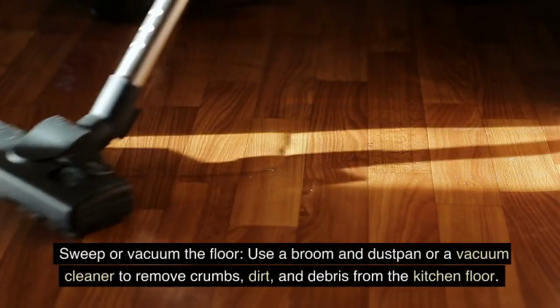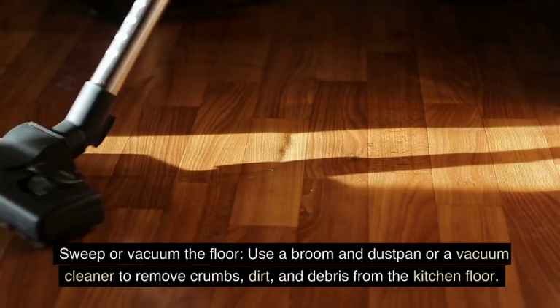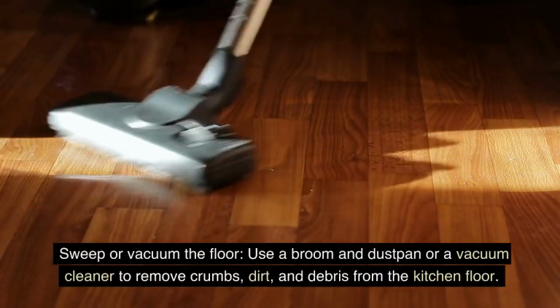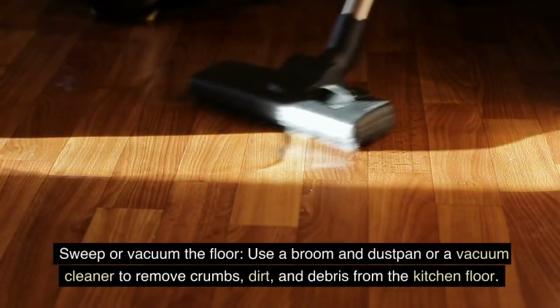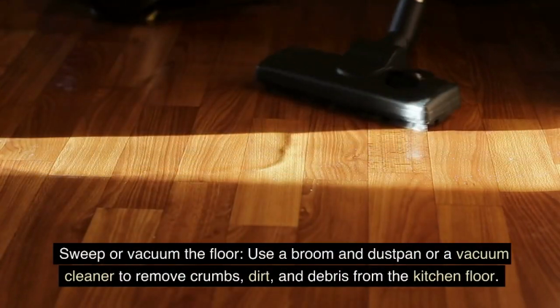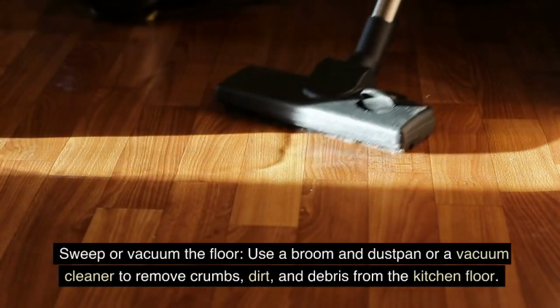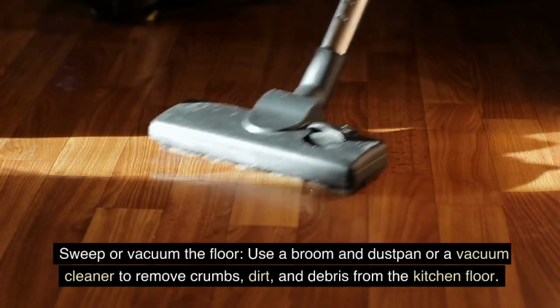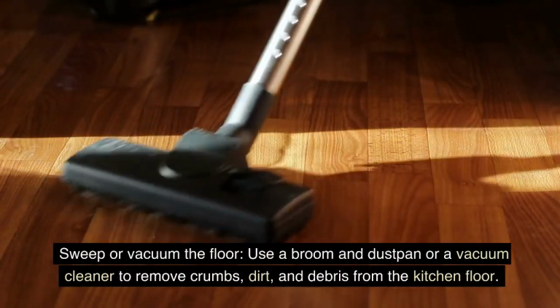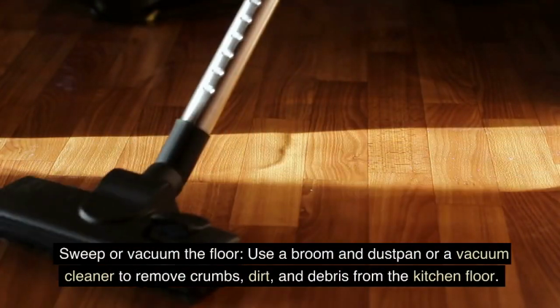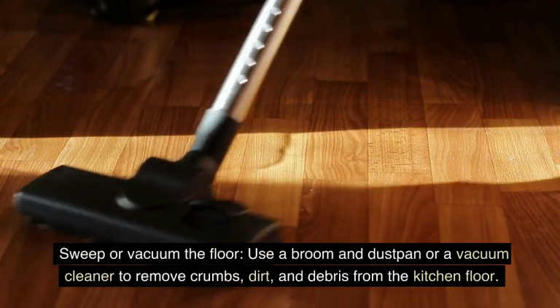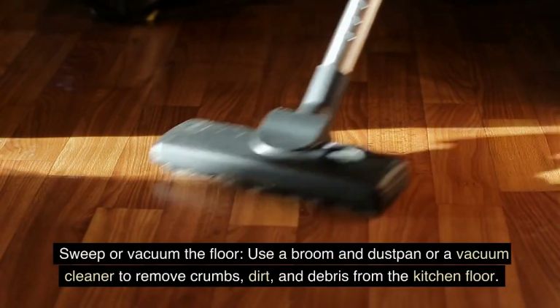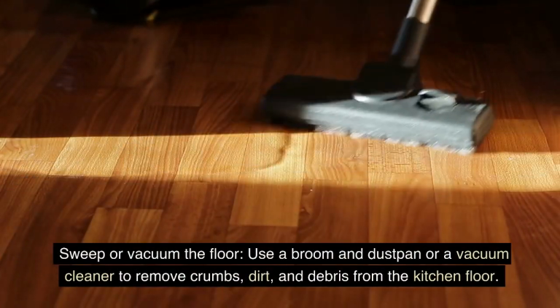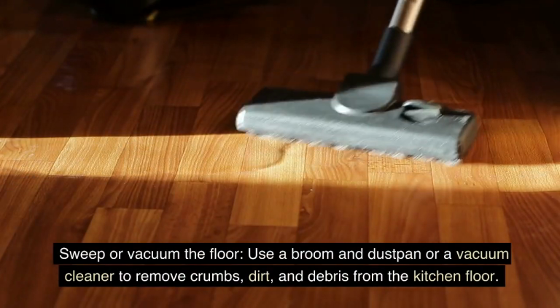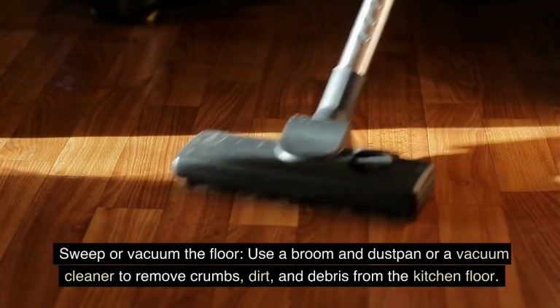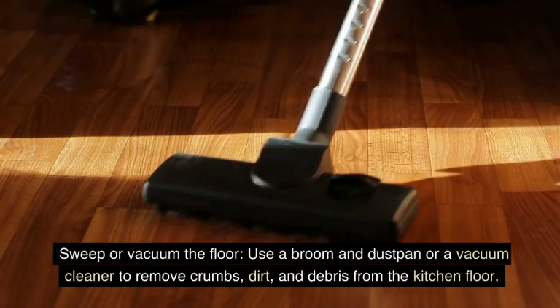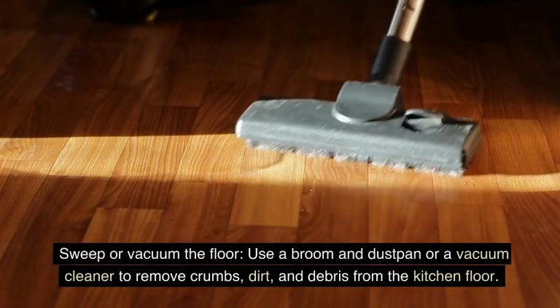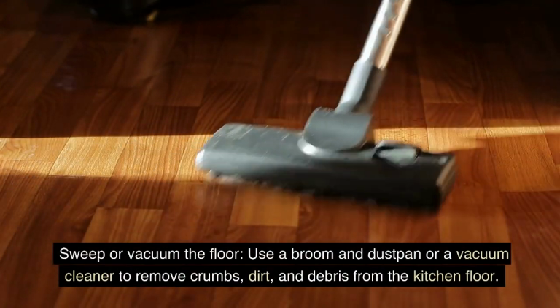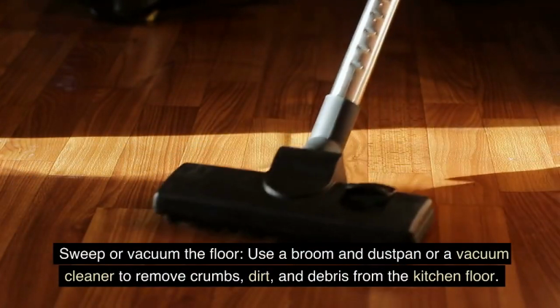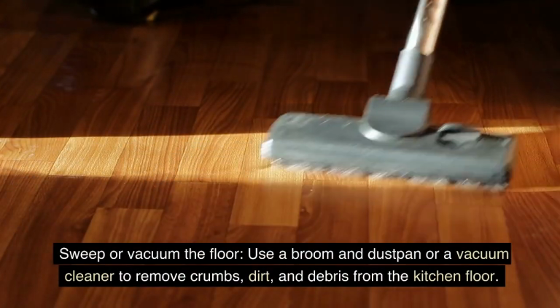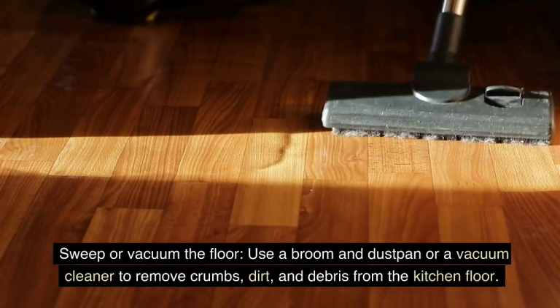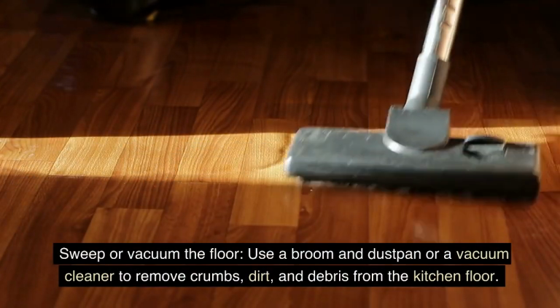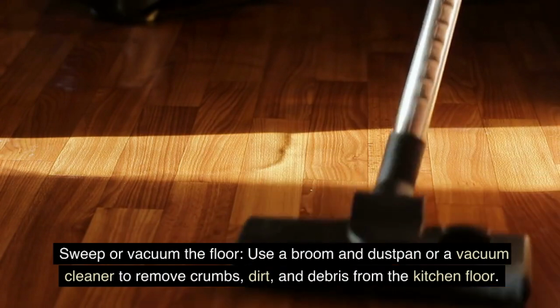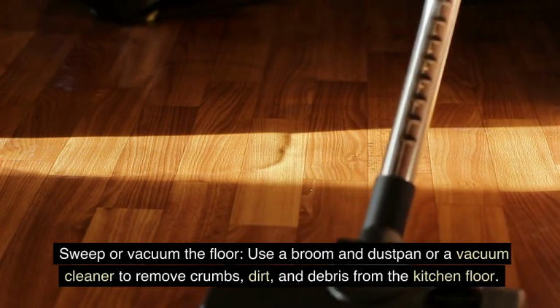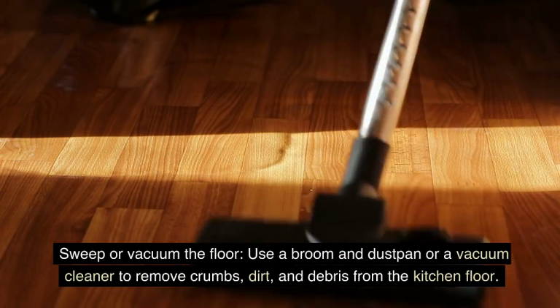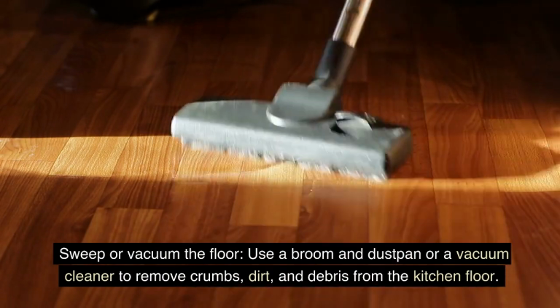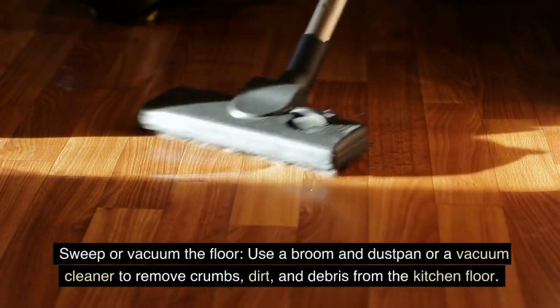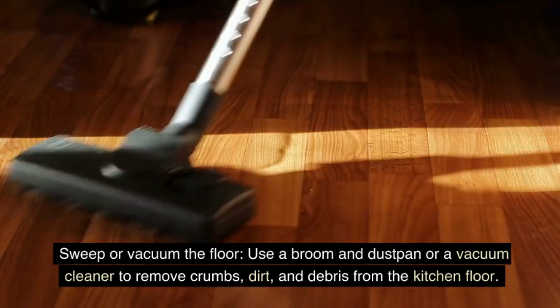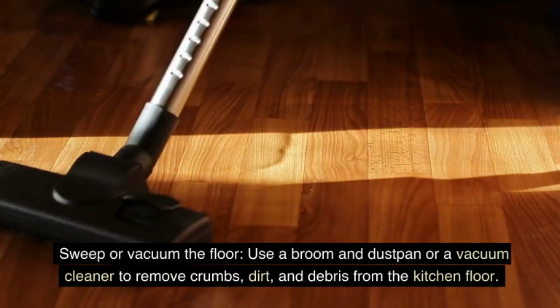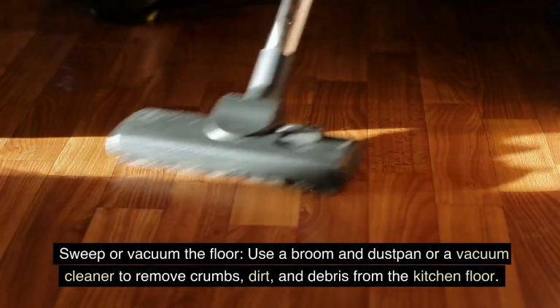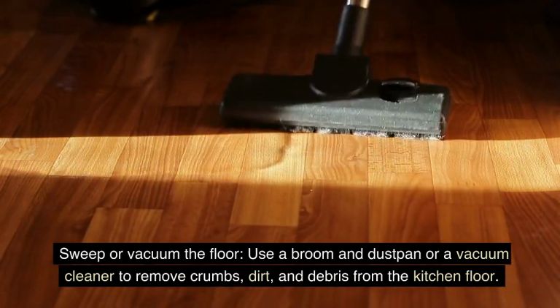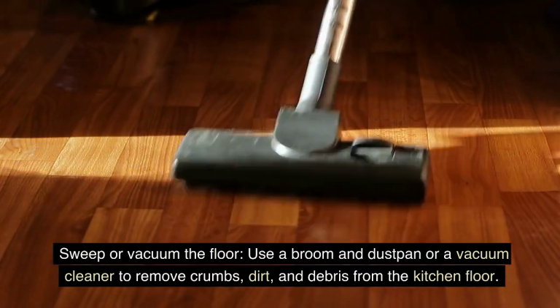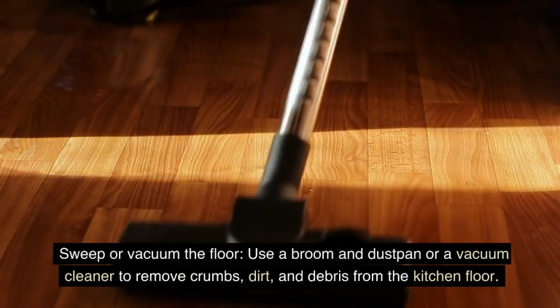Sweep or vacuum the floor. Use a broom and dustpan or a vacuum cleaner to remove crumbs, dirt, and debris from the kitchen floor.